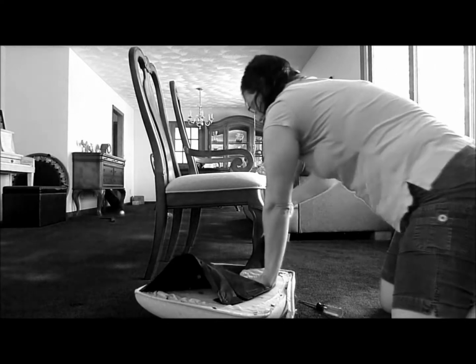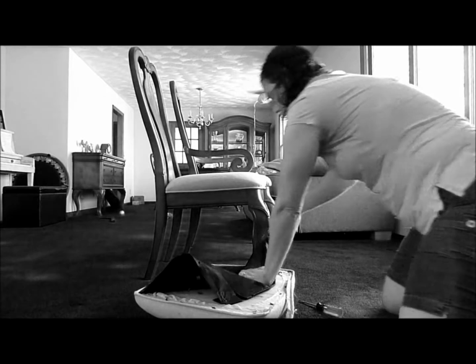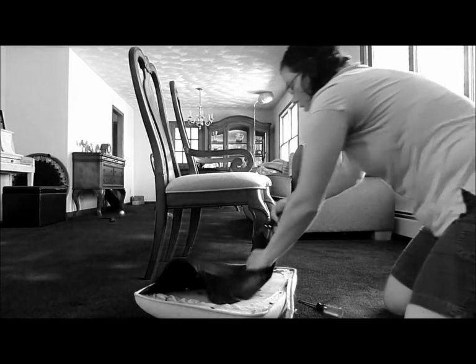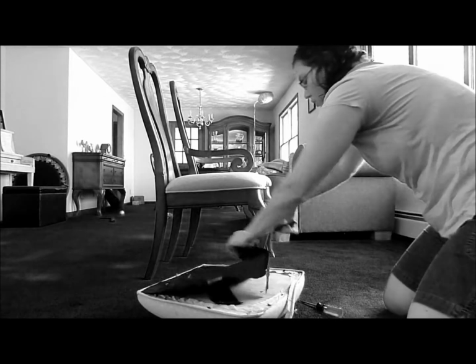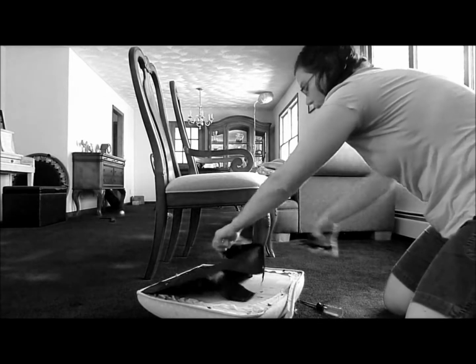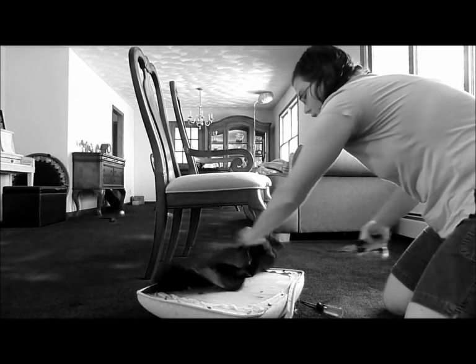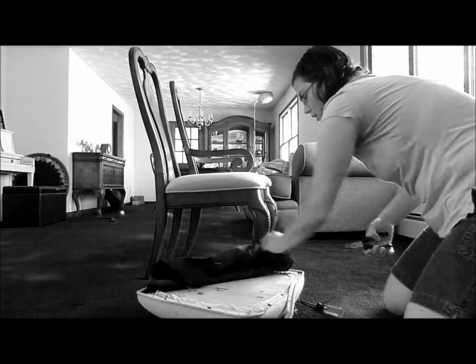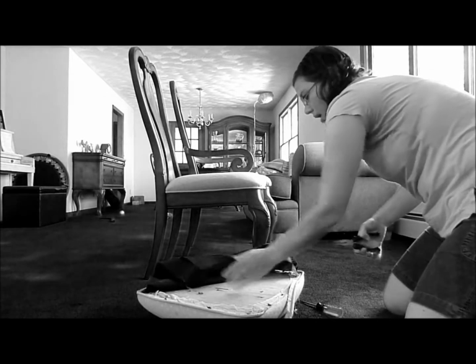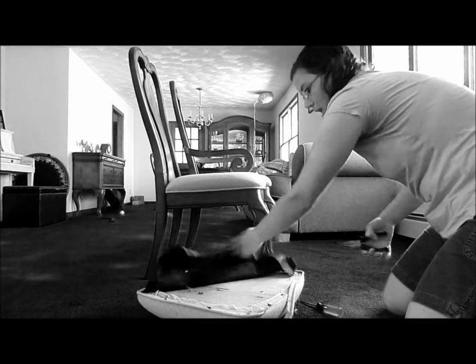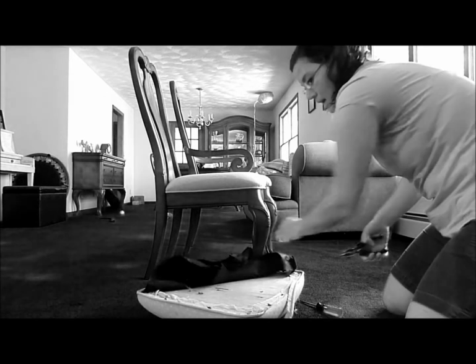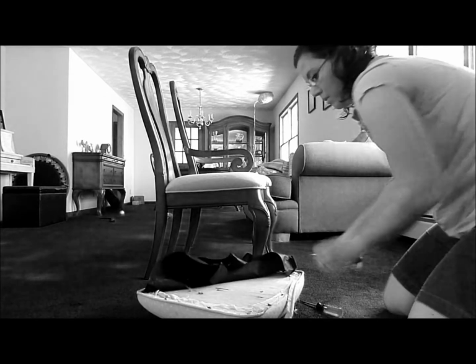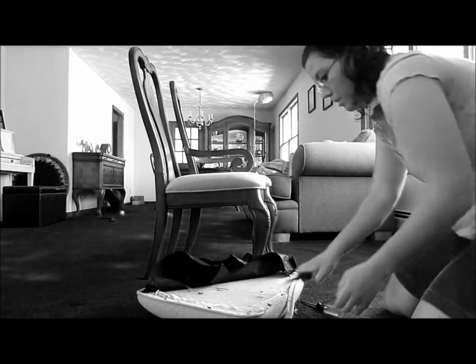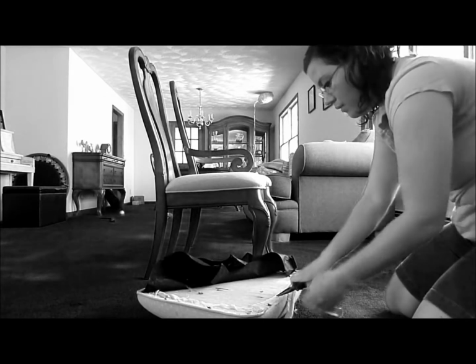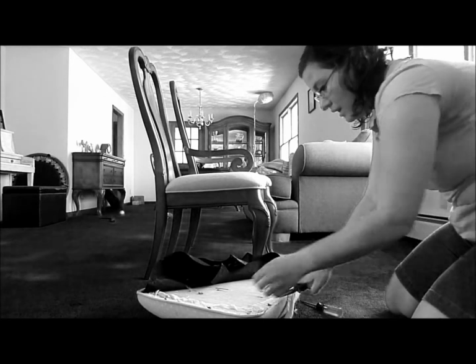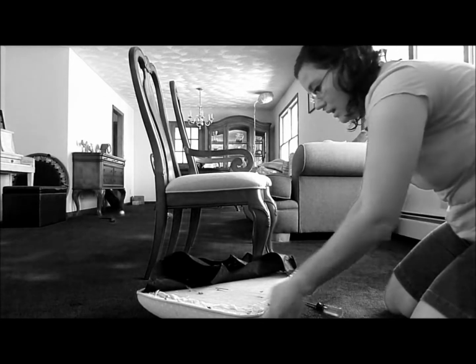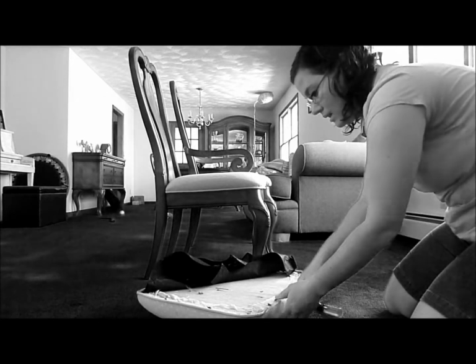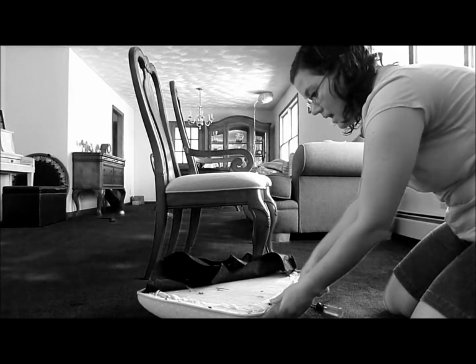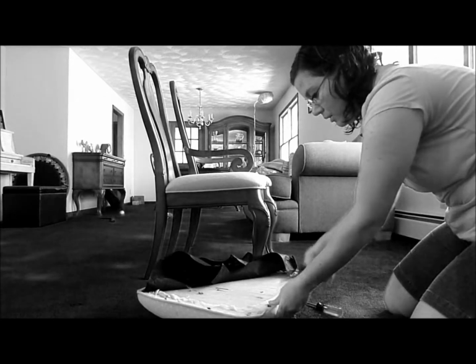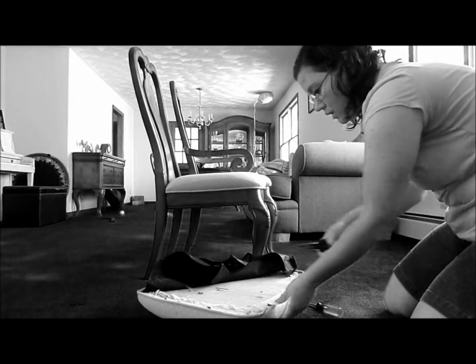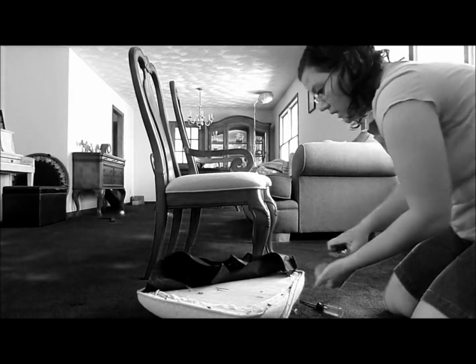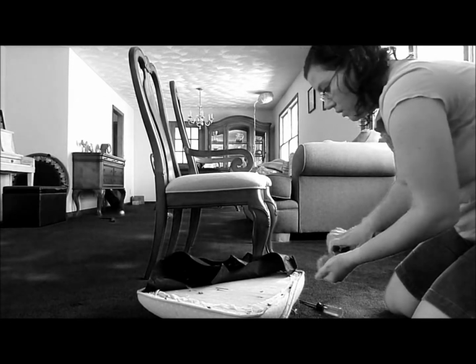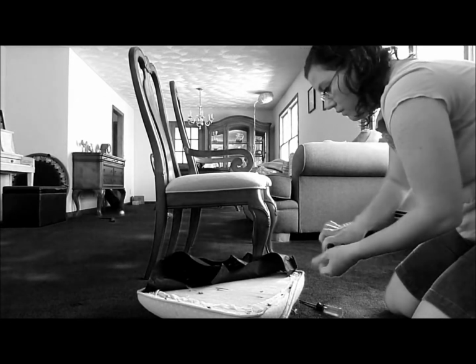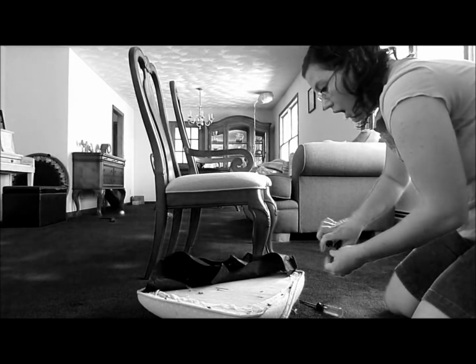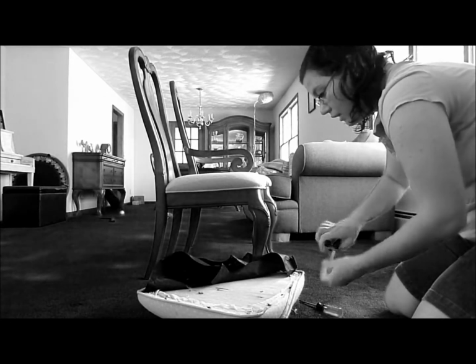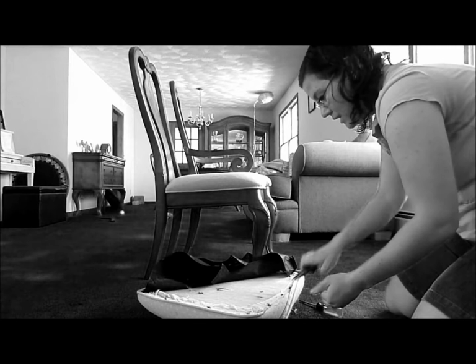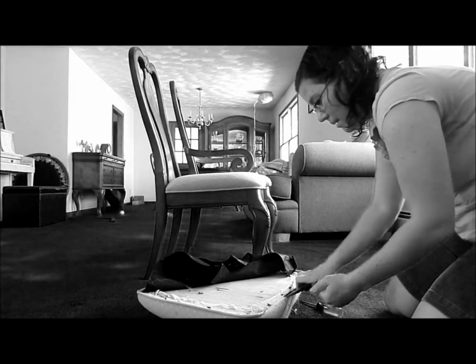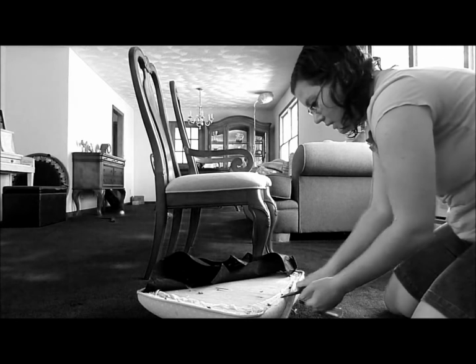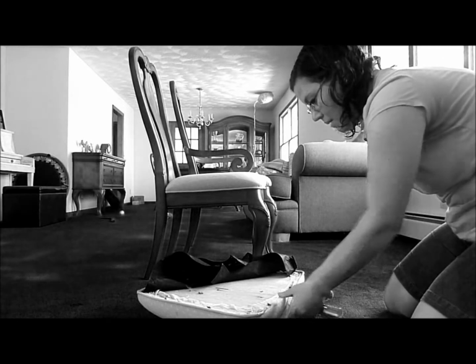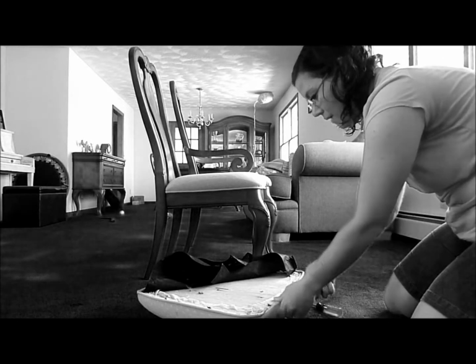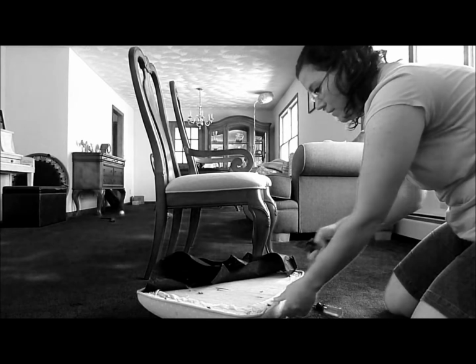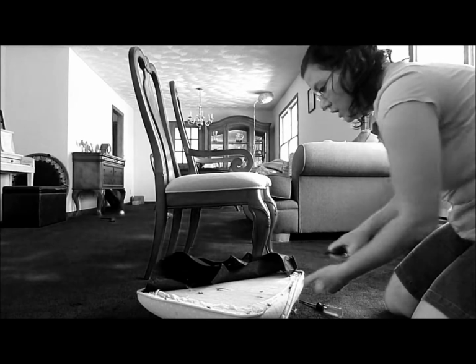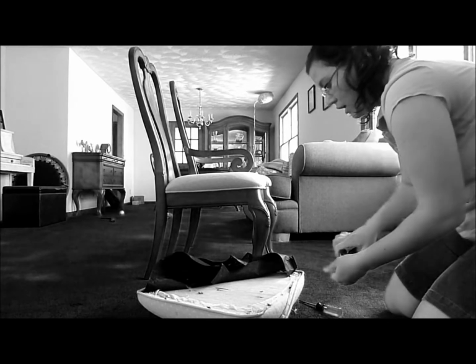The needle nose pliers also come in handy with removing the staples. You will need to remove all of the staples from the chair.